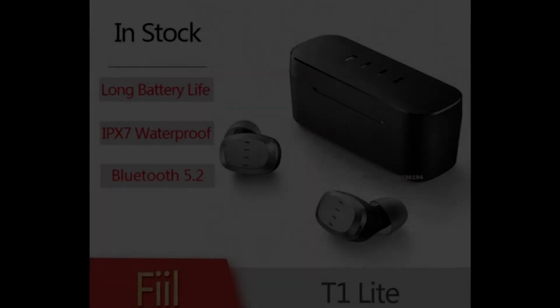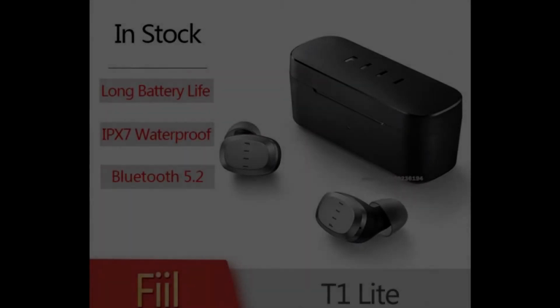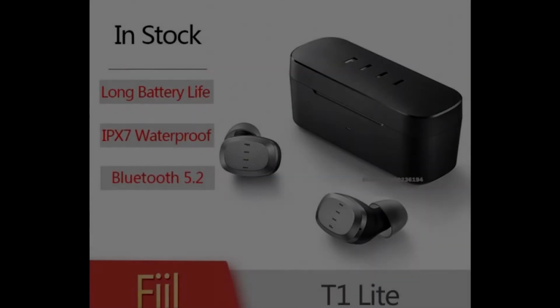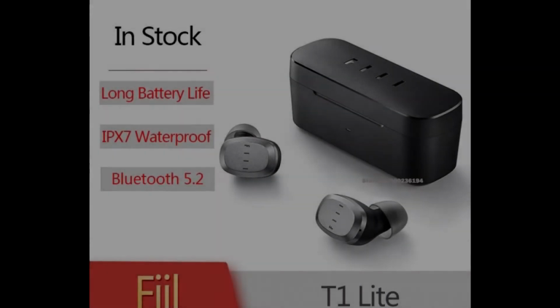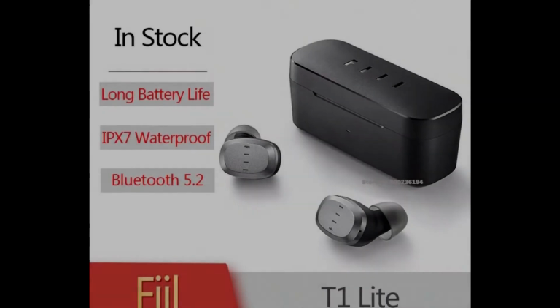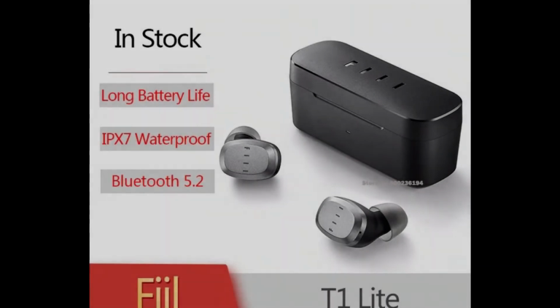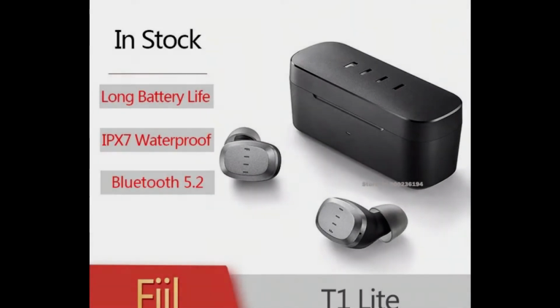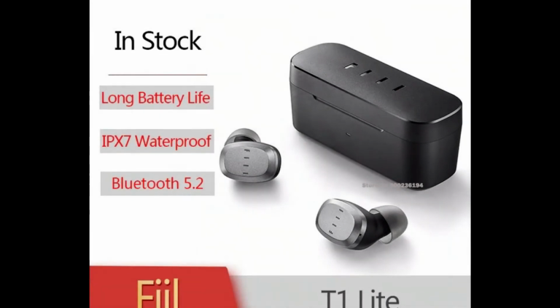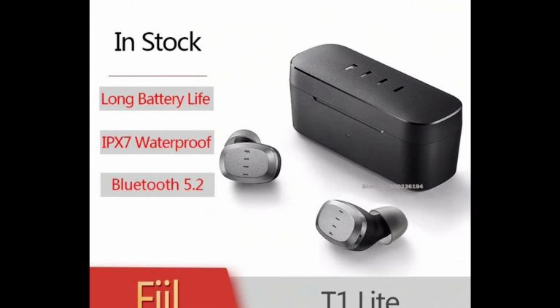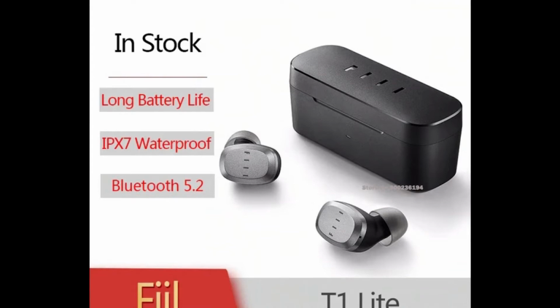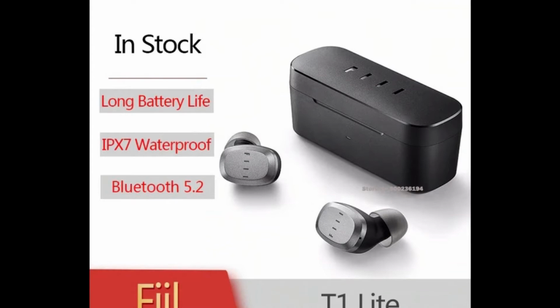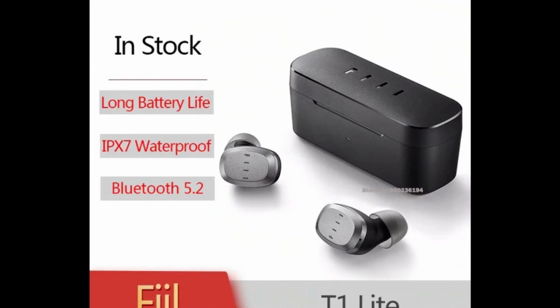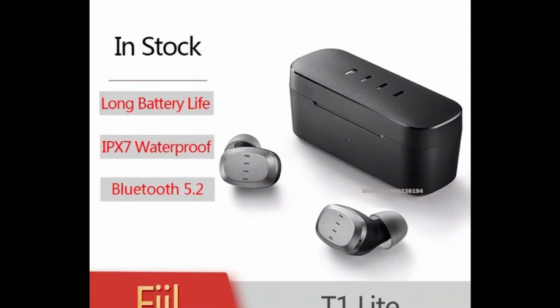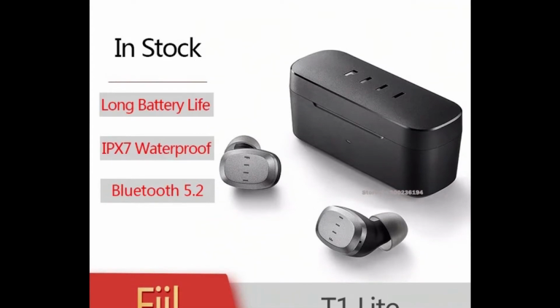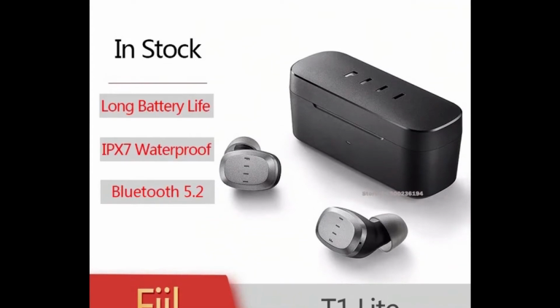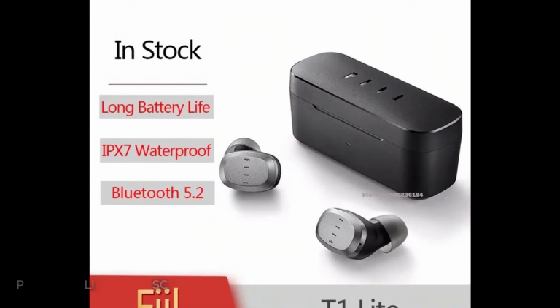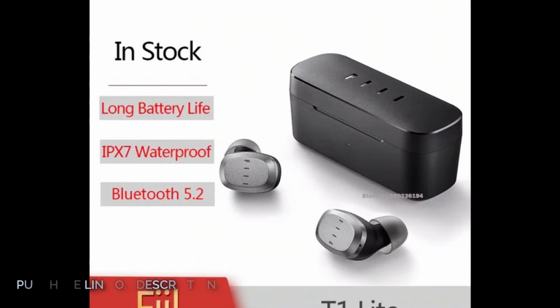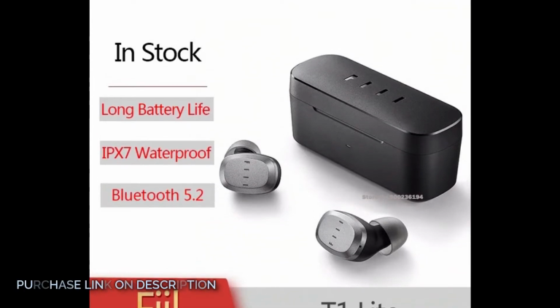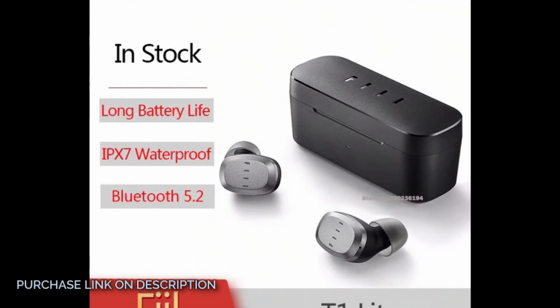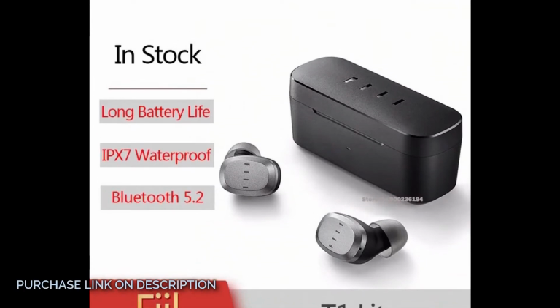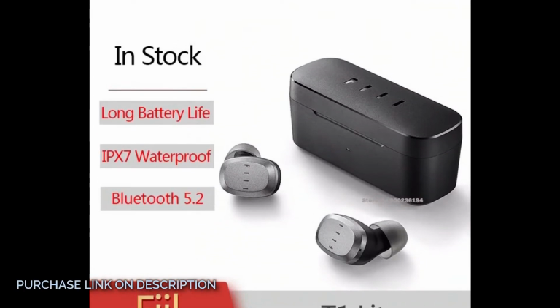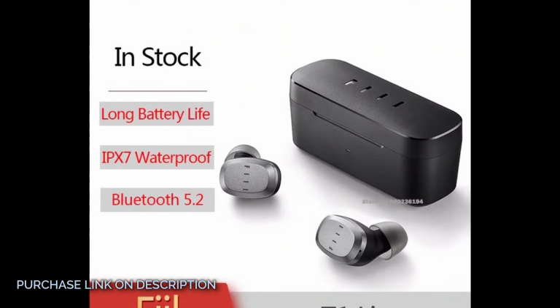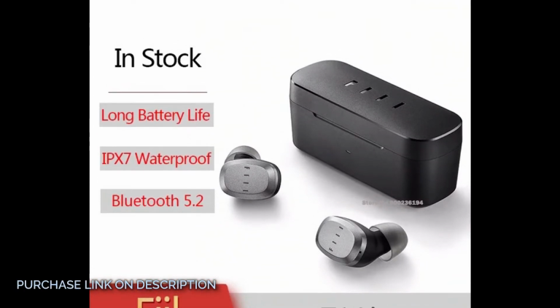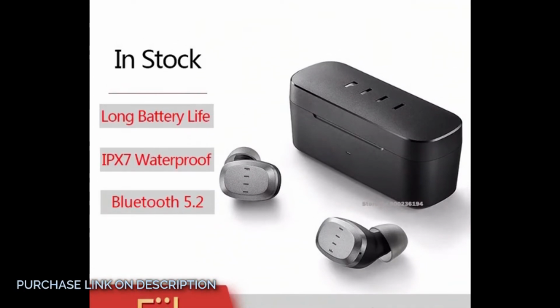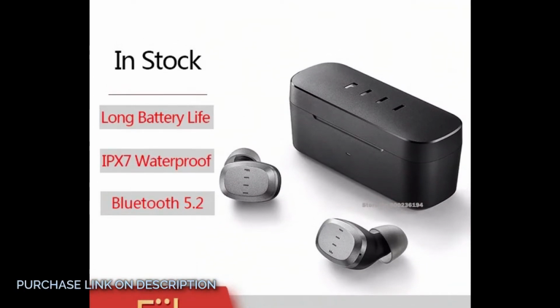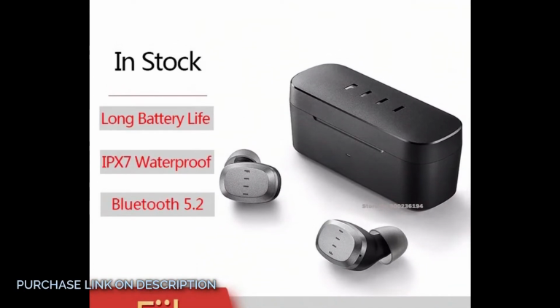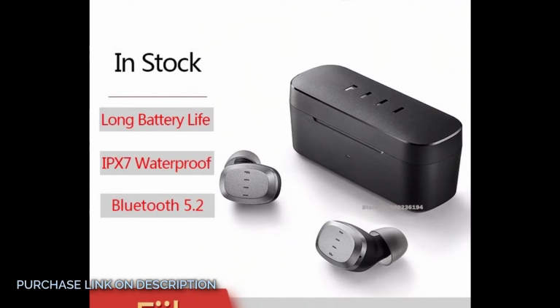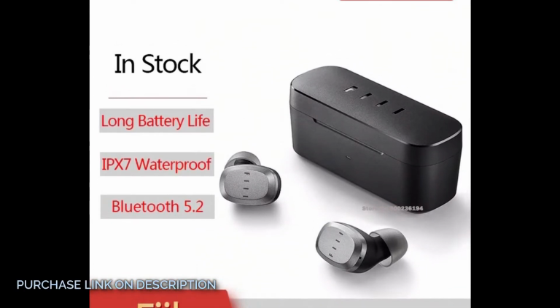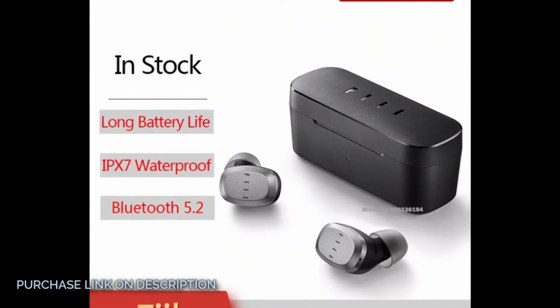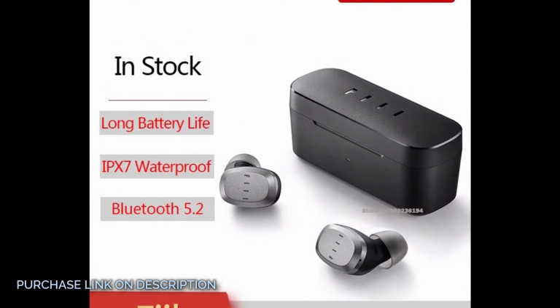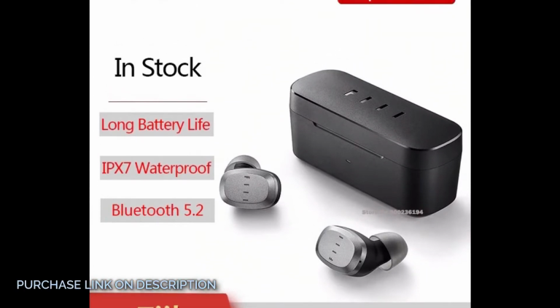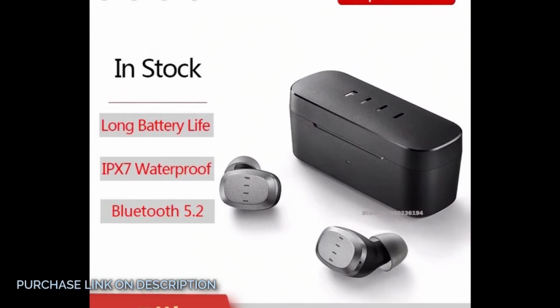Seven hours single battery life, 32 hours of battery life with the case — only one charge per week.